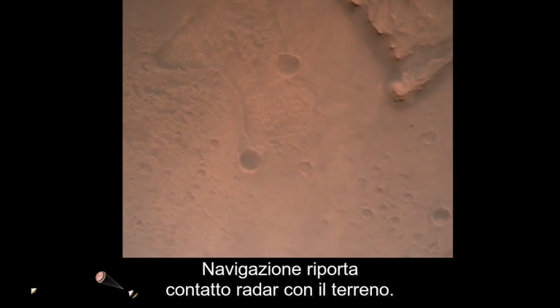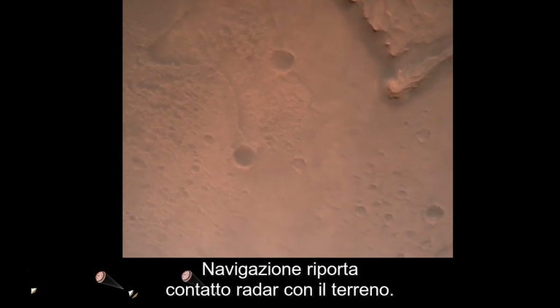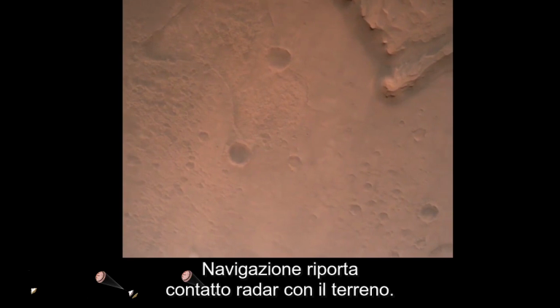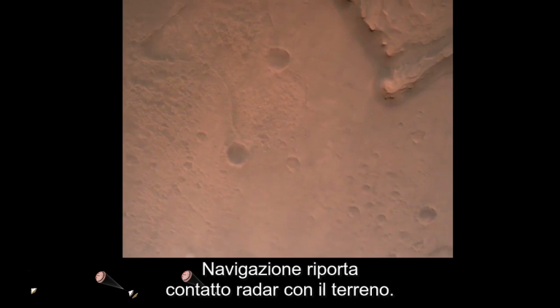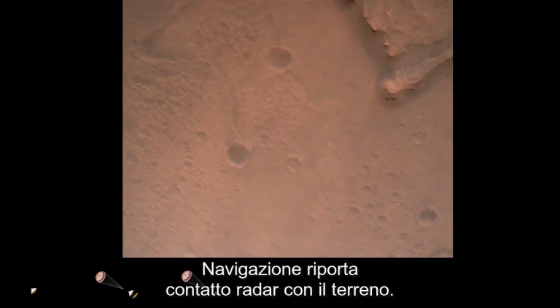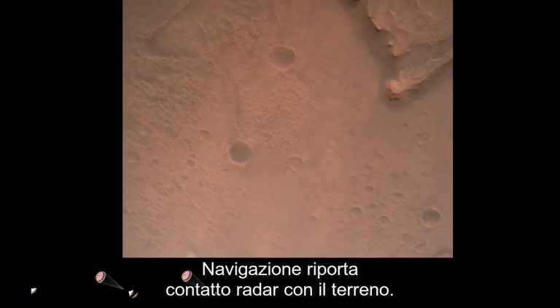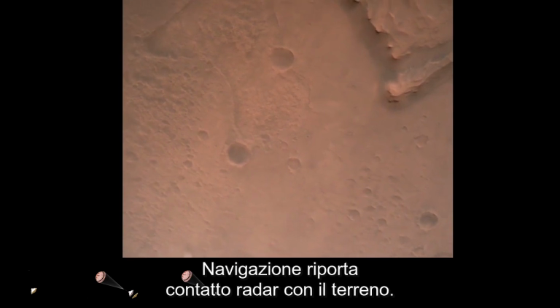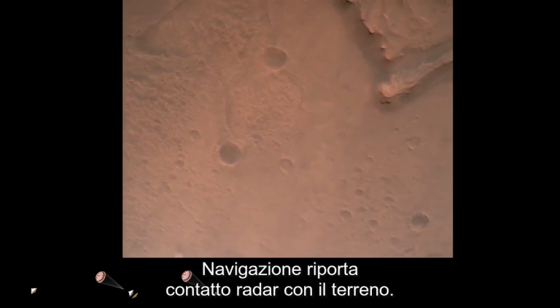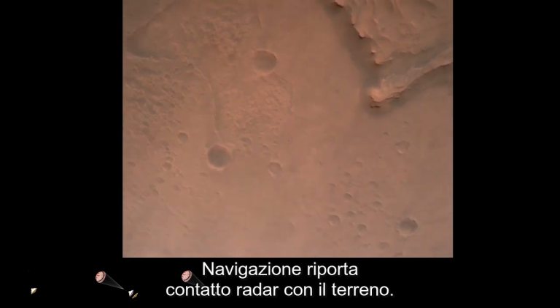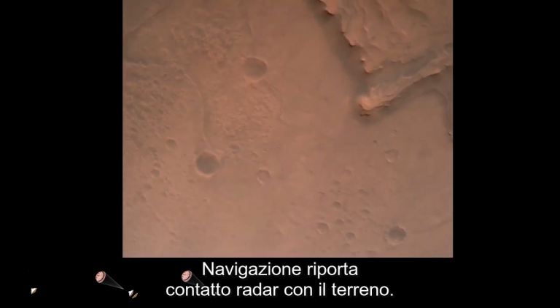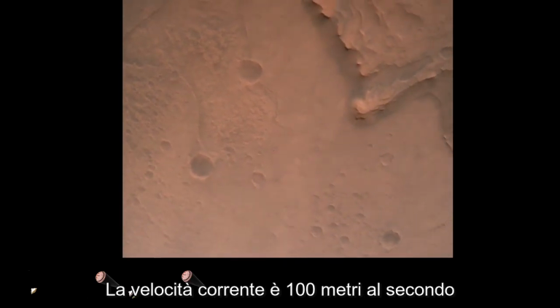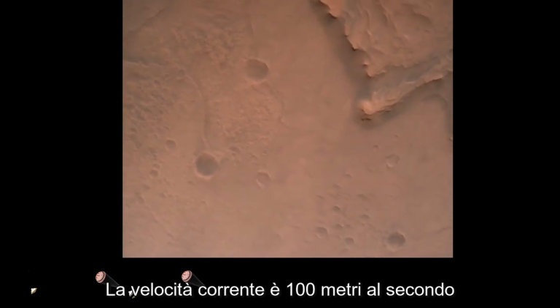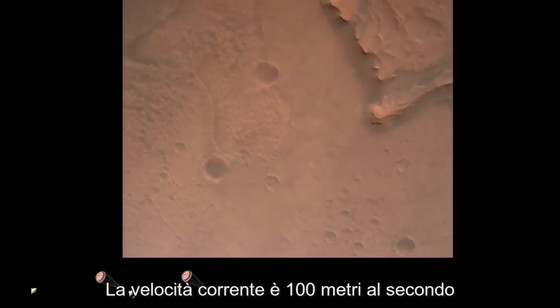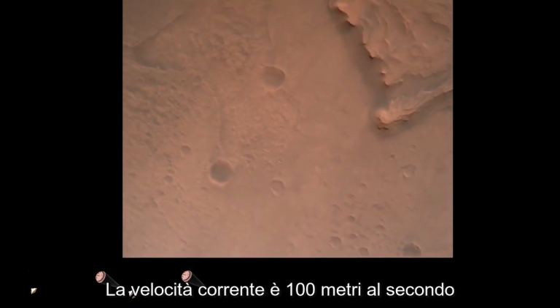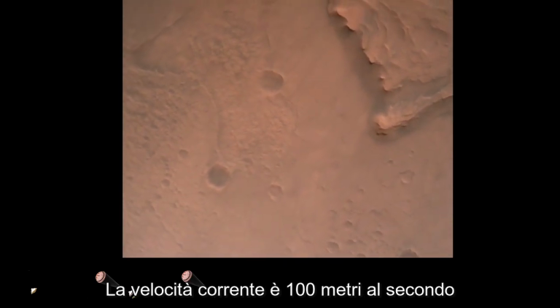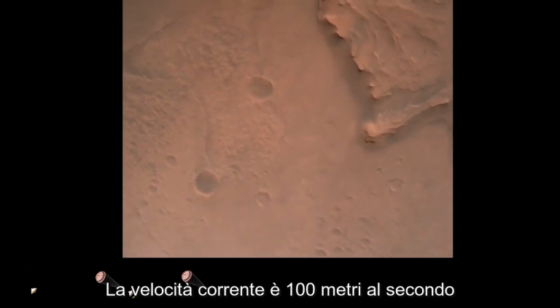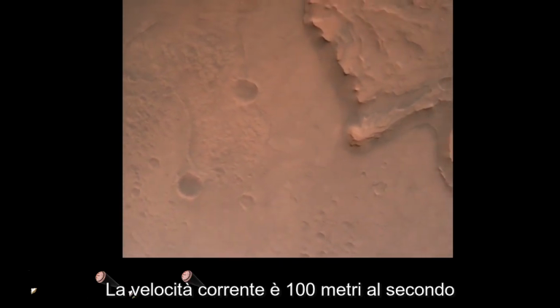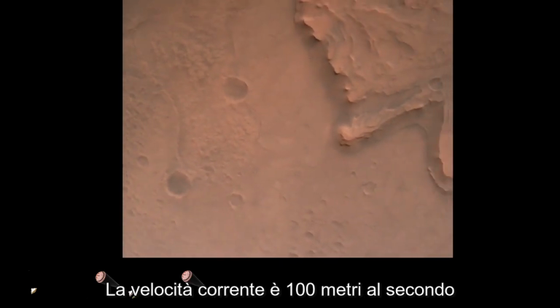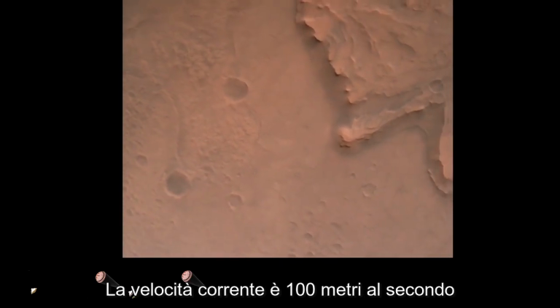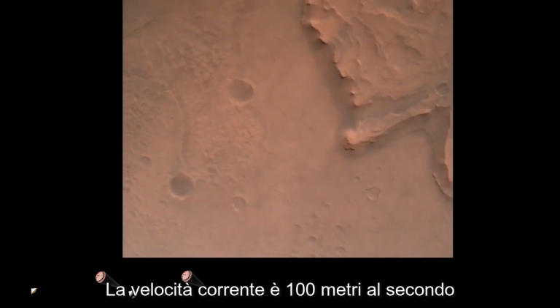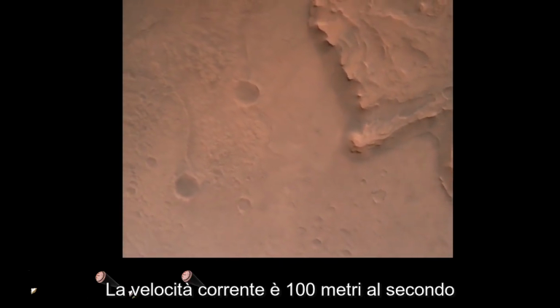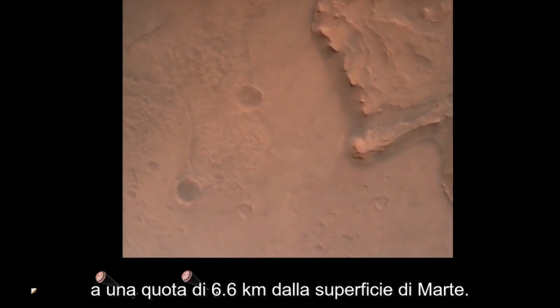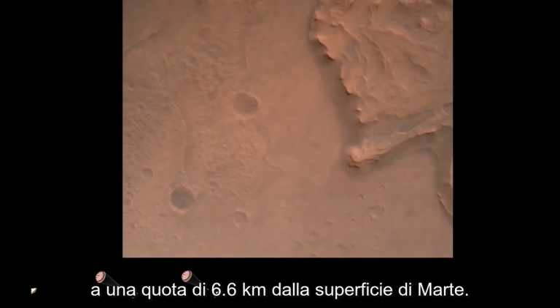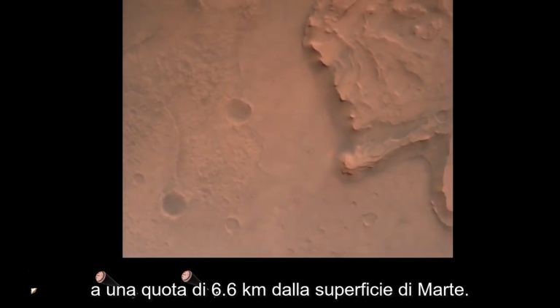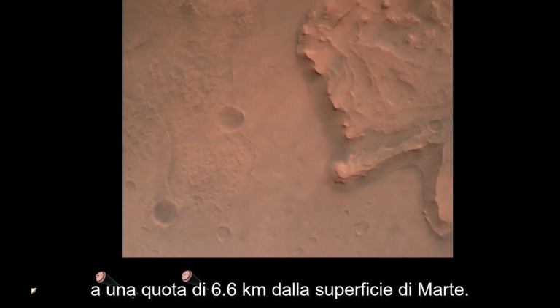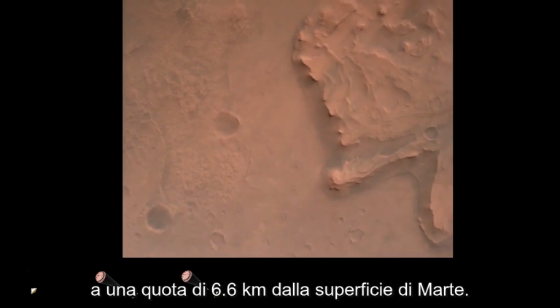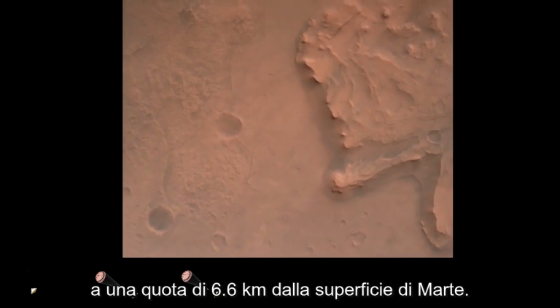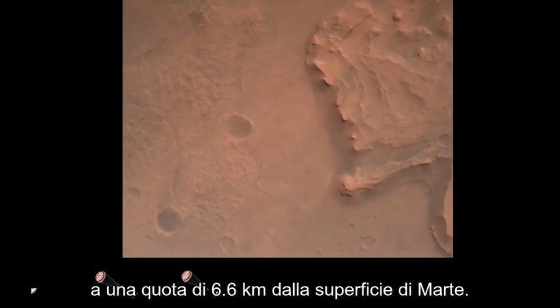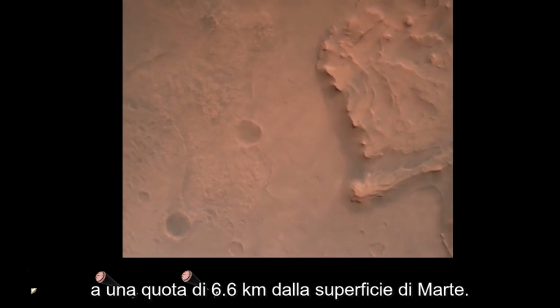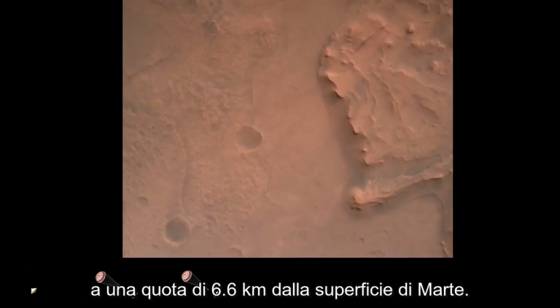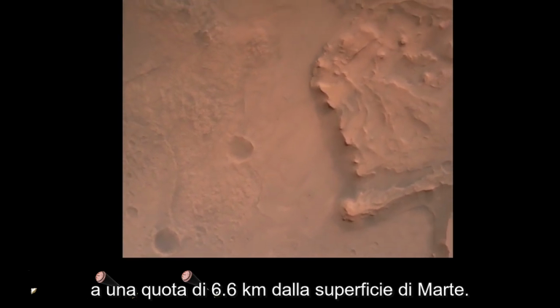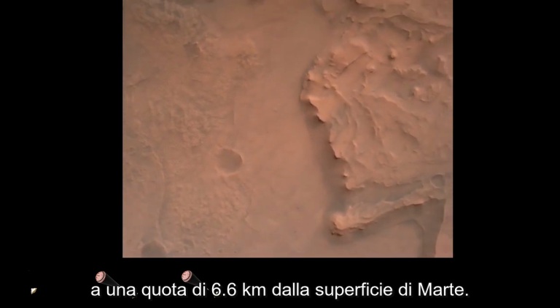Perseverance now has radar lock on the ground. Current velocity is about 100 meters per second, 6.6 kilometers above the surface of Mars.